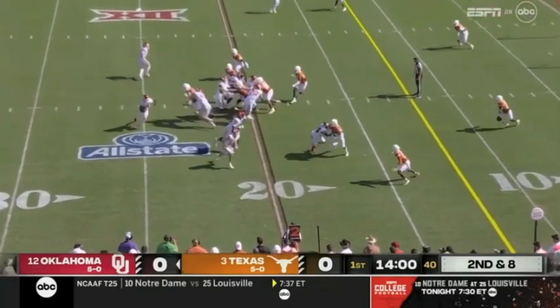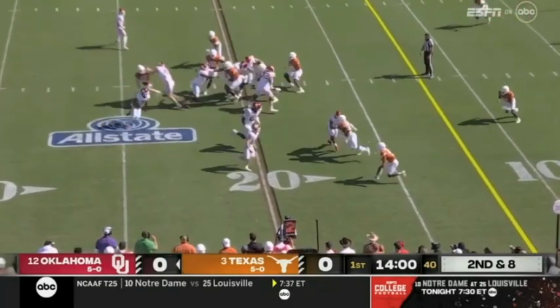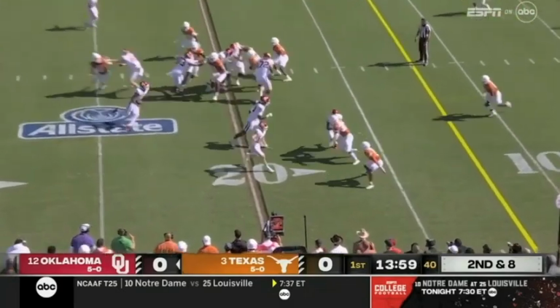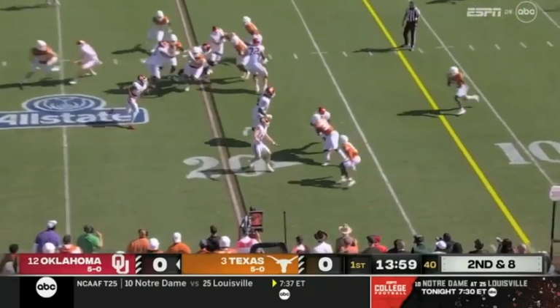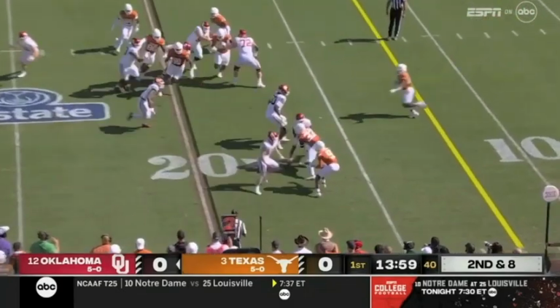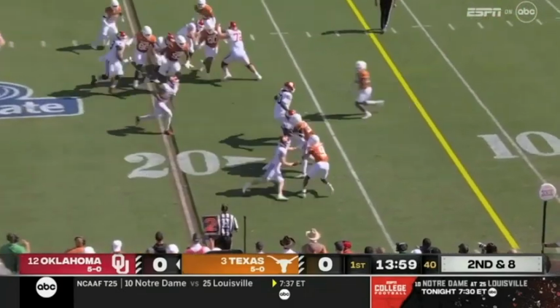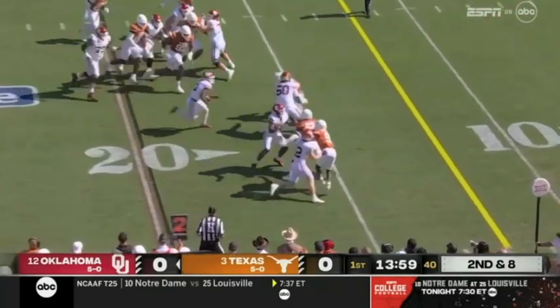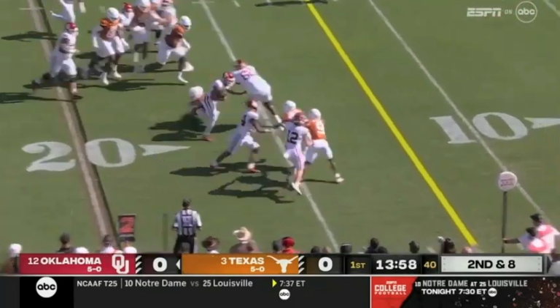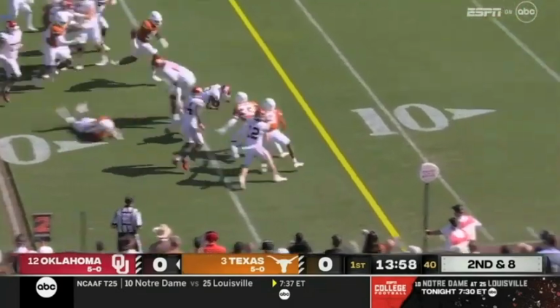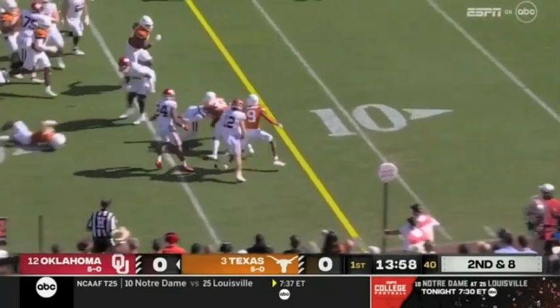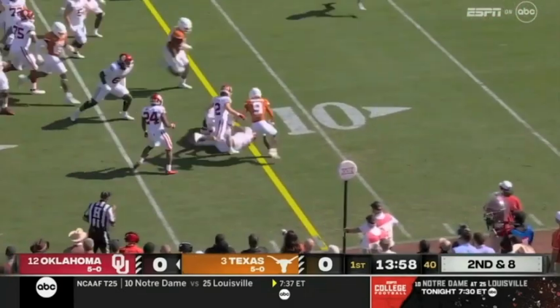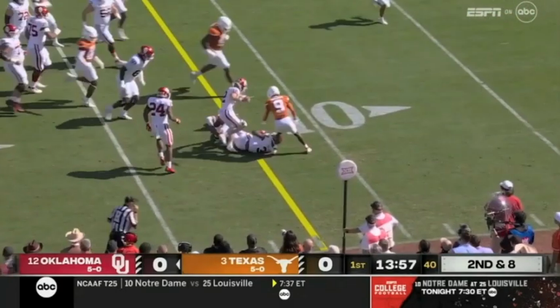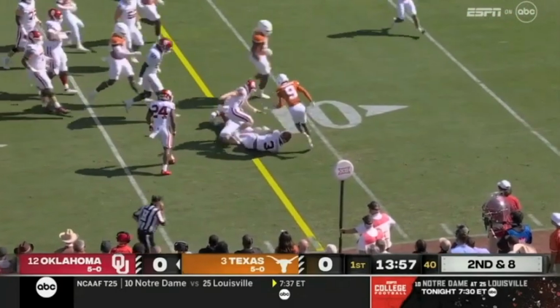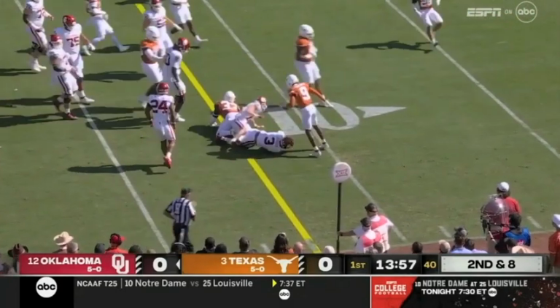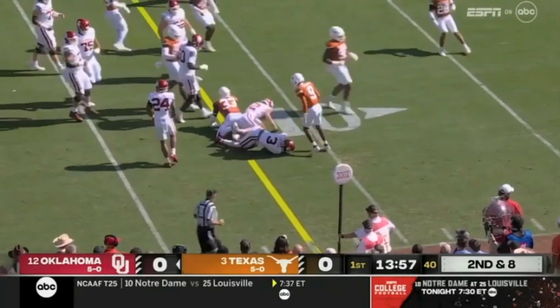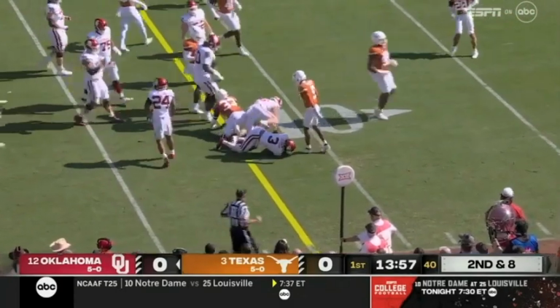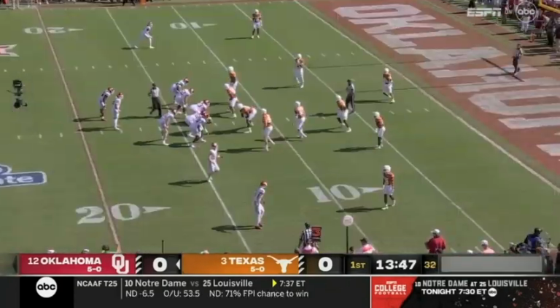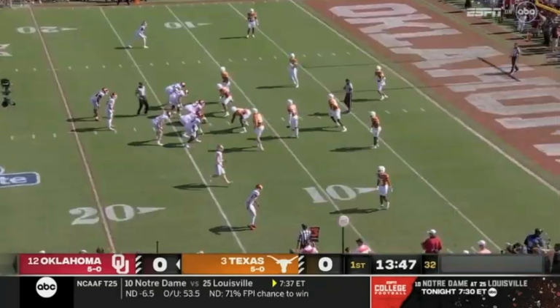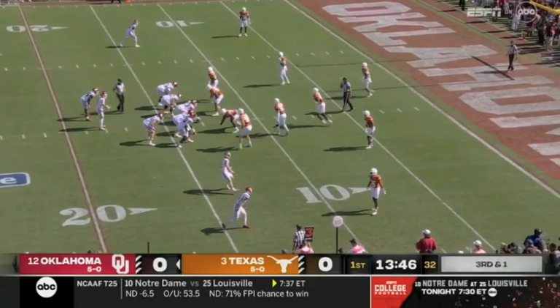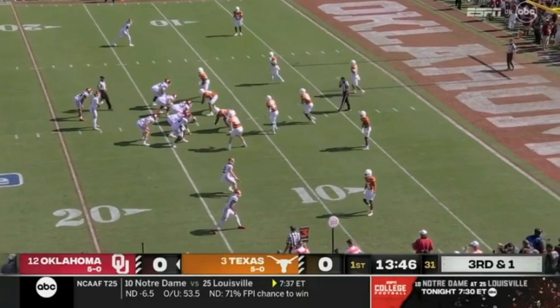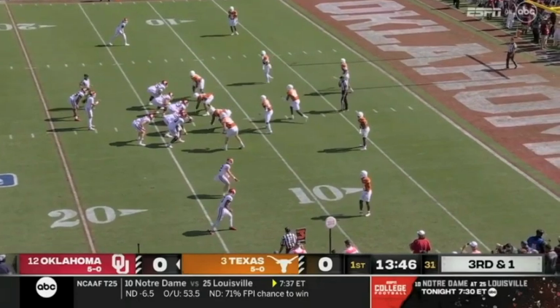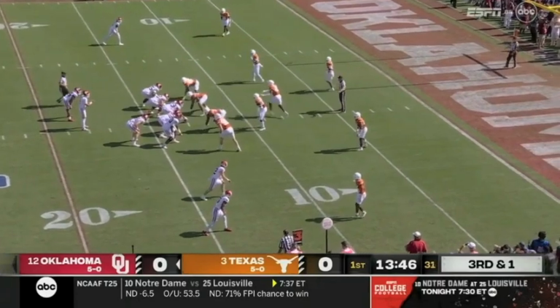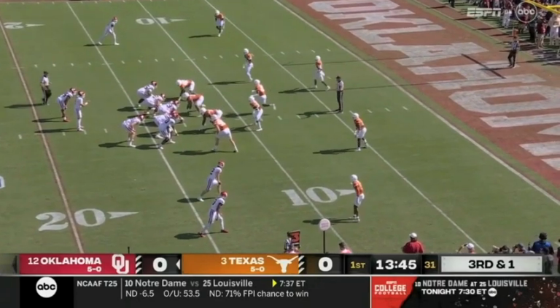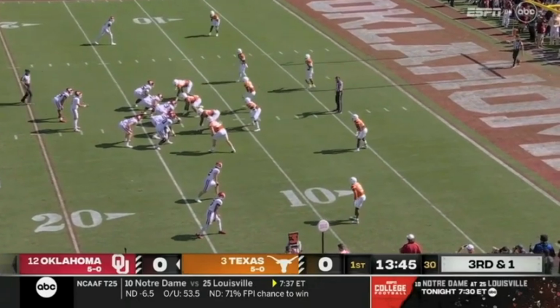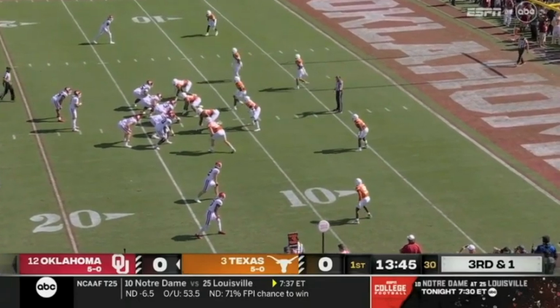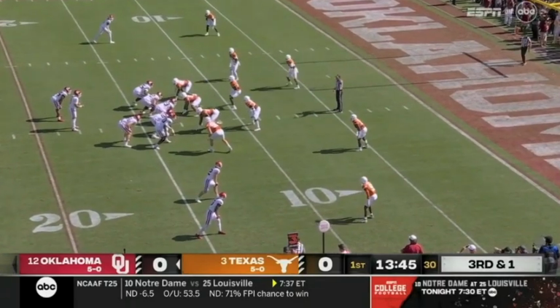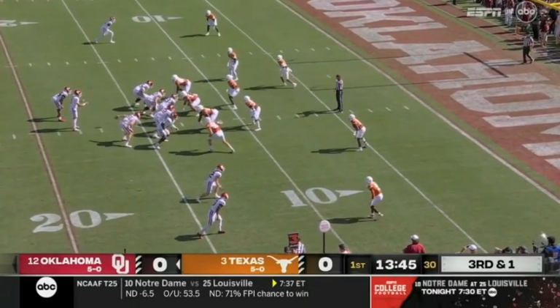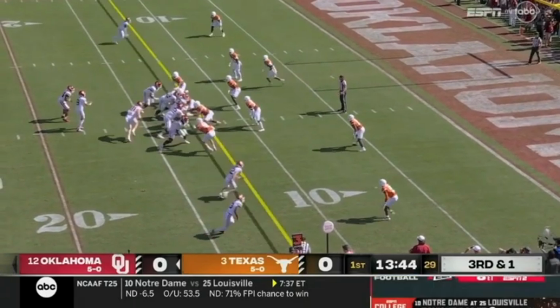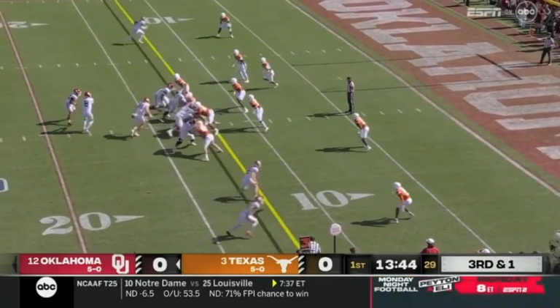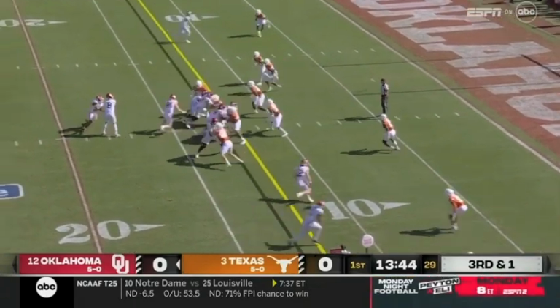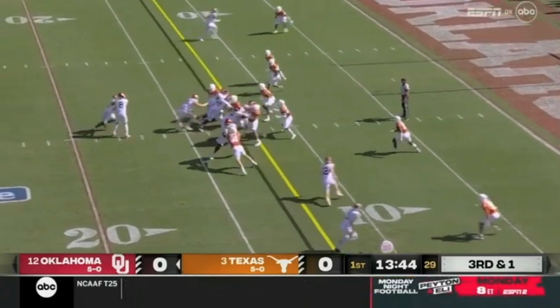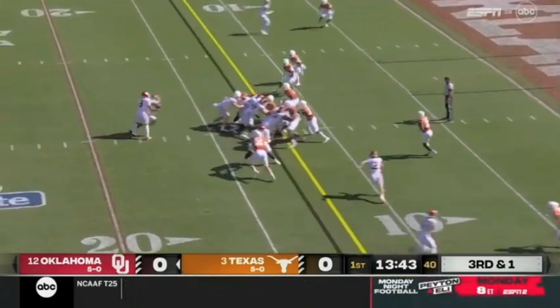Gabriel, who can run it, takes off, has some space. It's a little wrinkle to catch Texas off guard with the tempo.